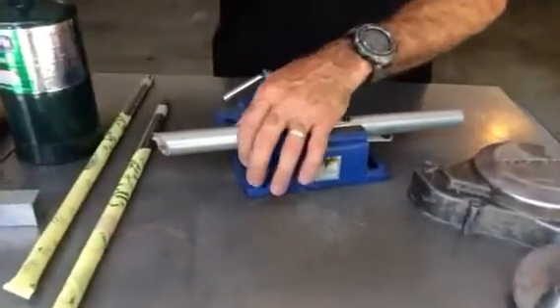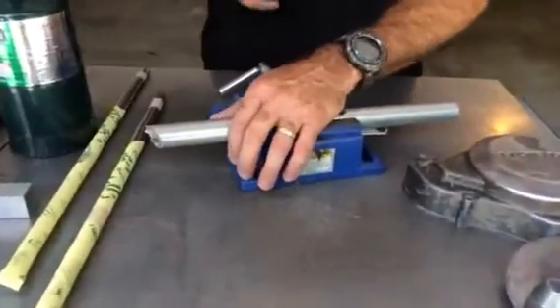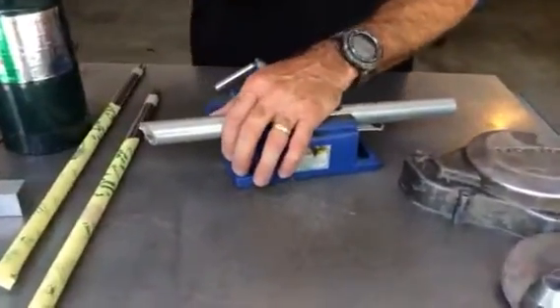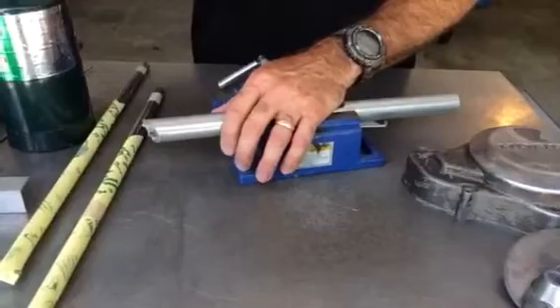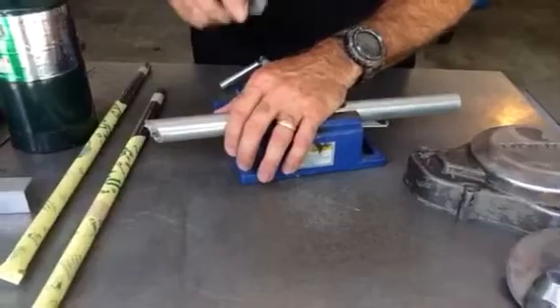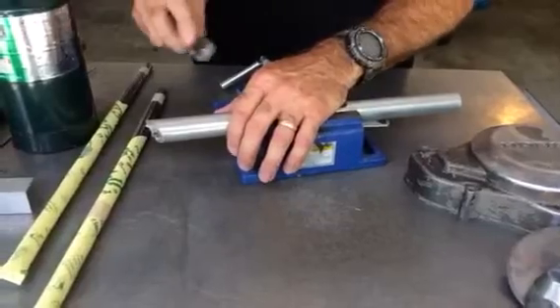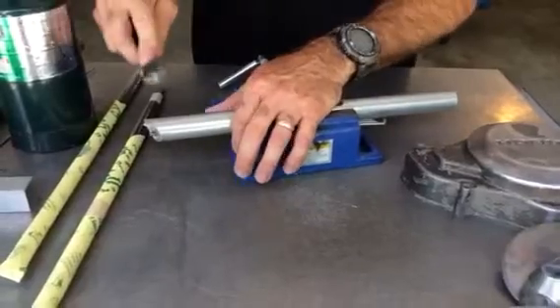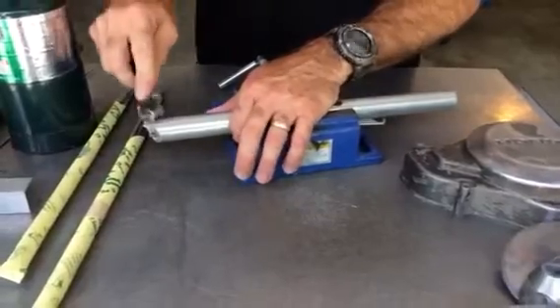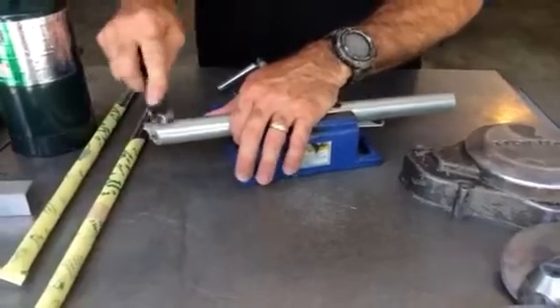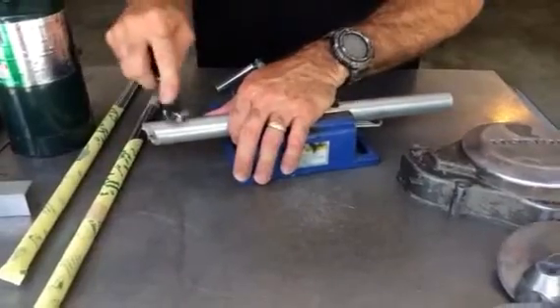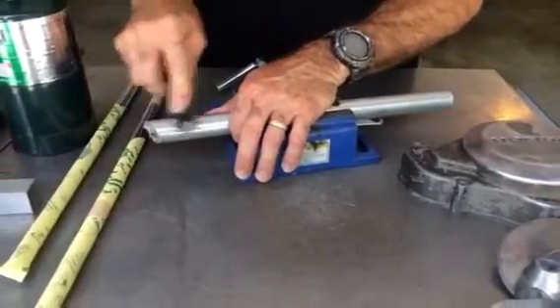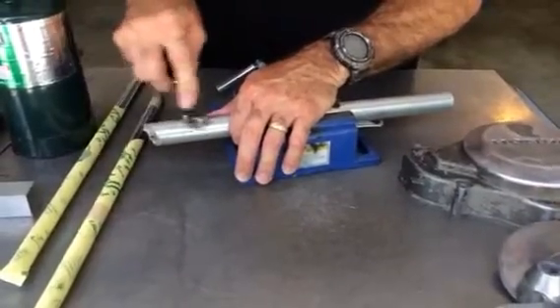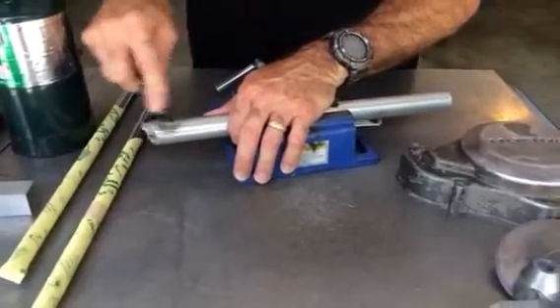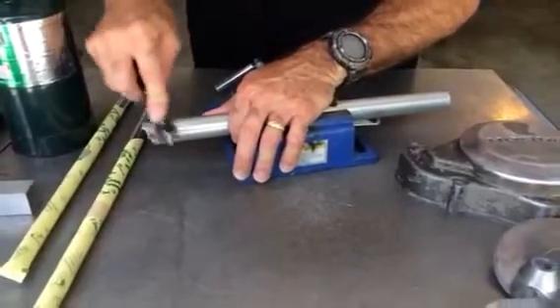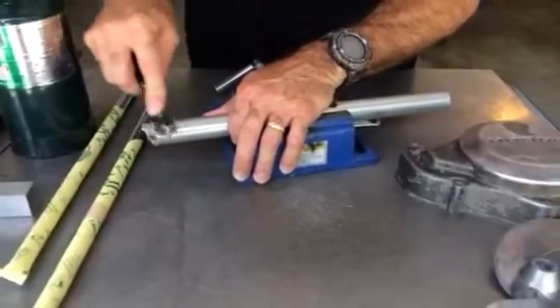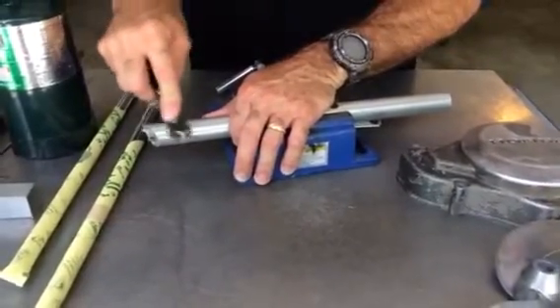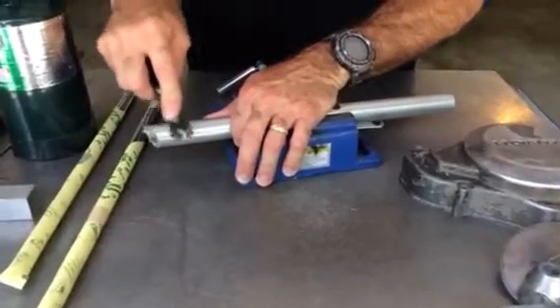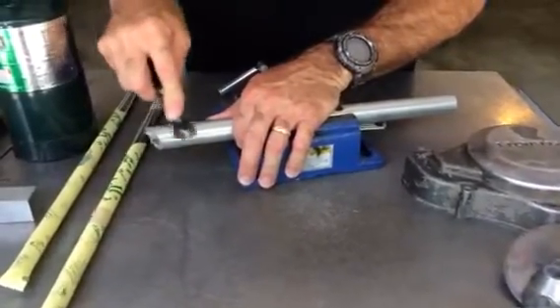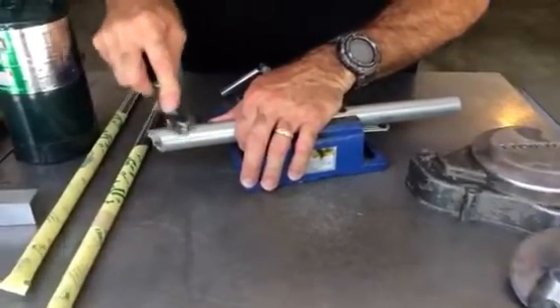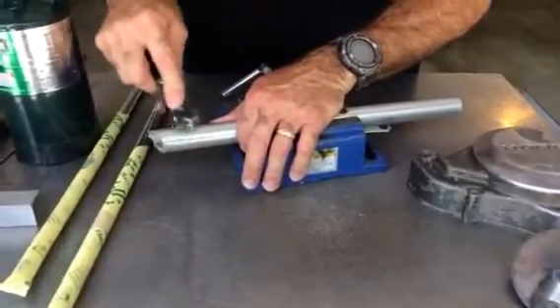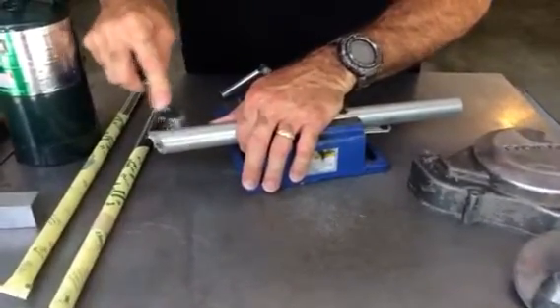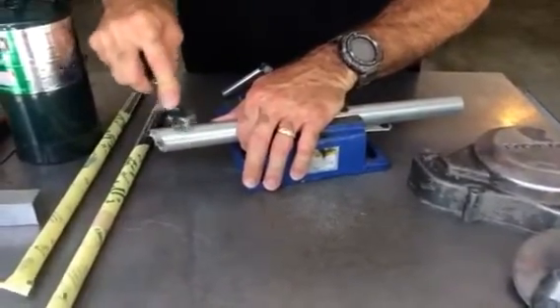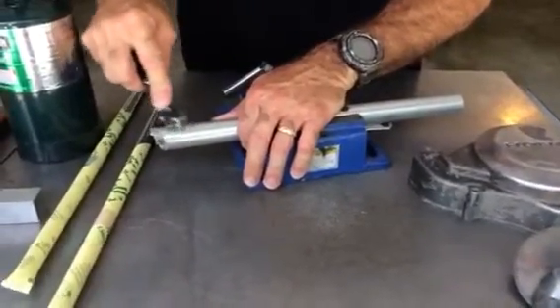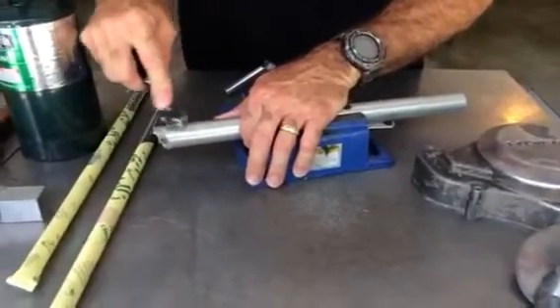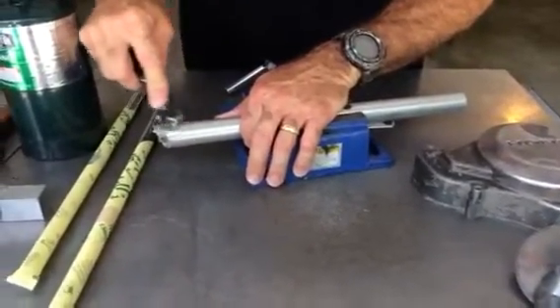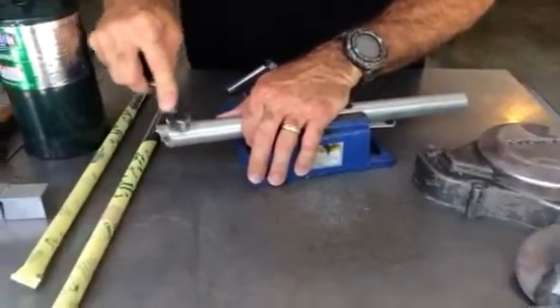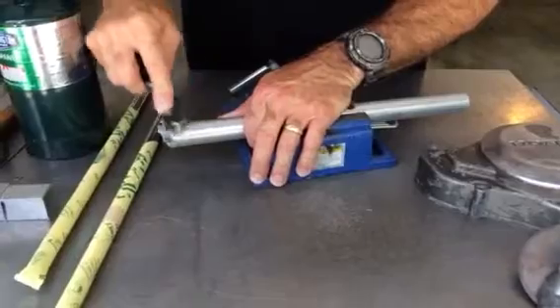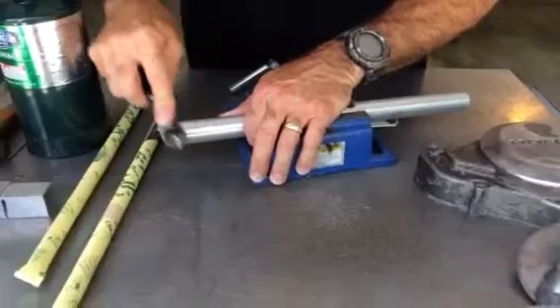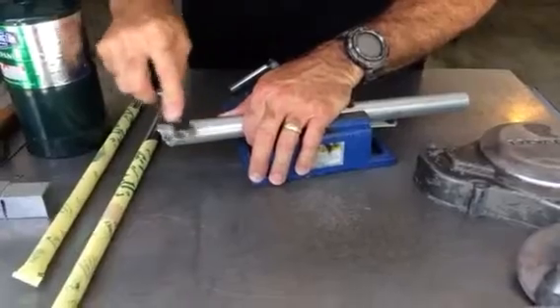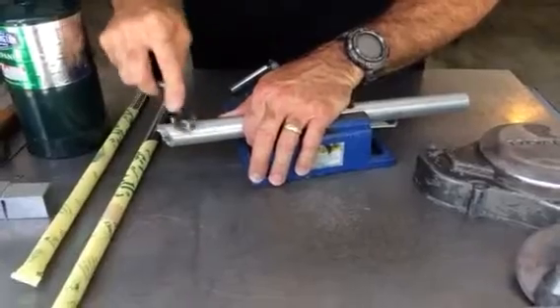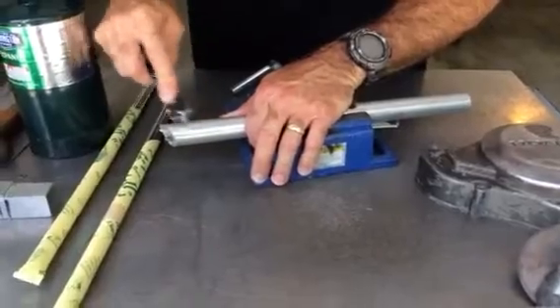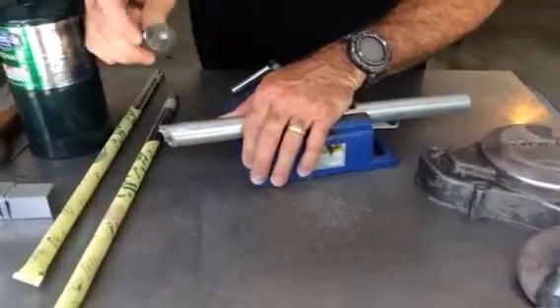Get it clean — don't care what you're using: file, wire brush, grinder, emery cloth, or sandpaper. Get that top dirty oxidized layer off.